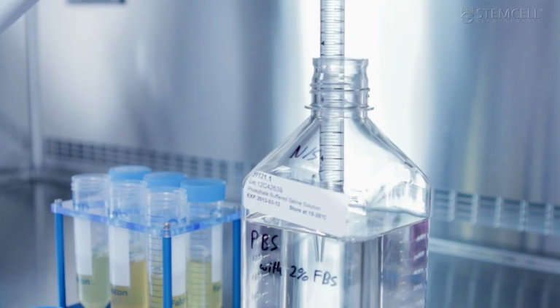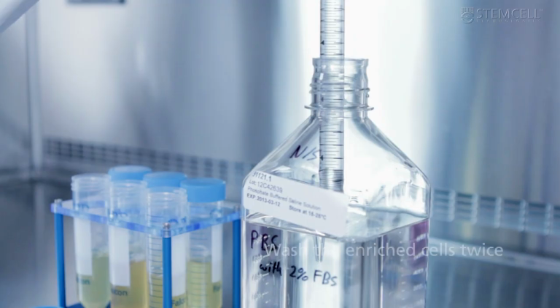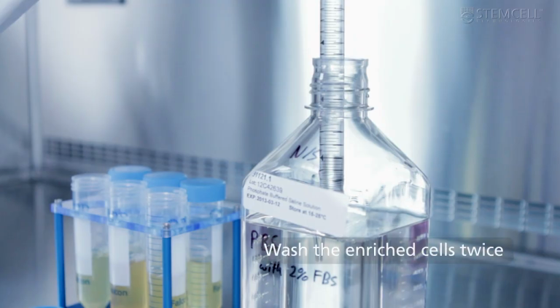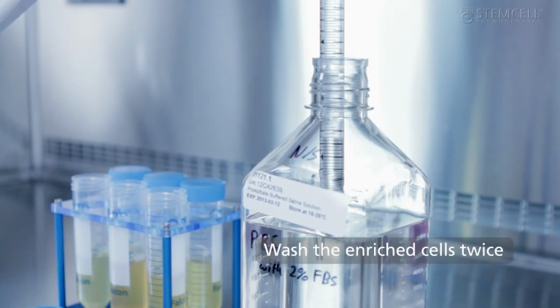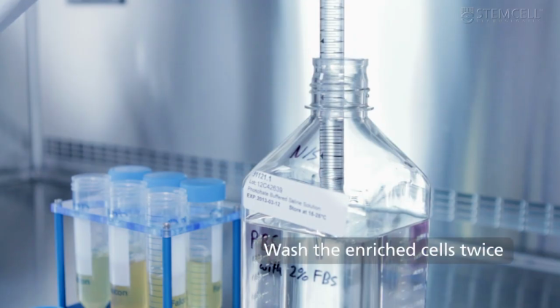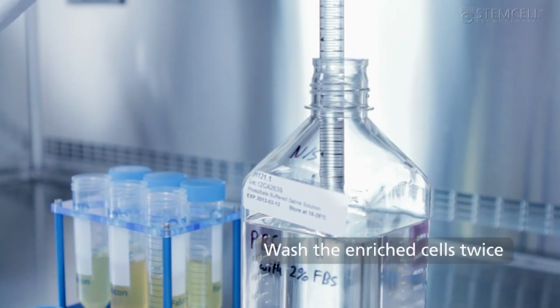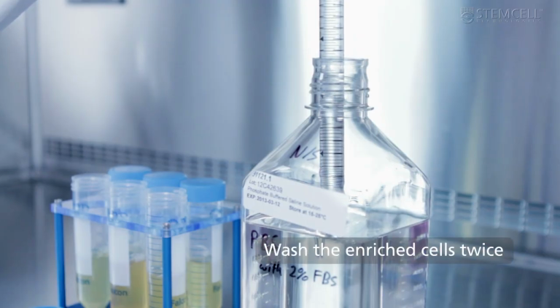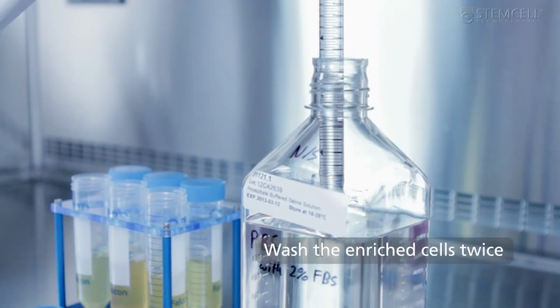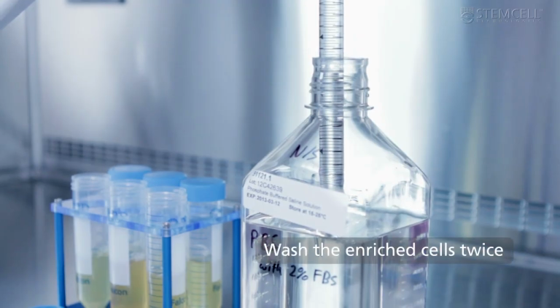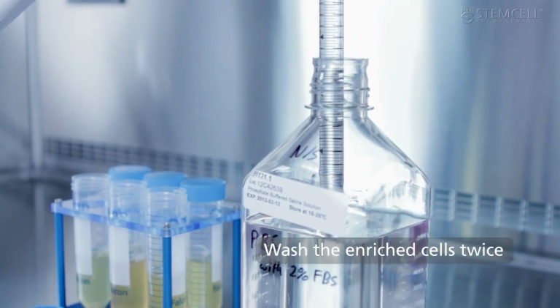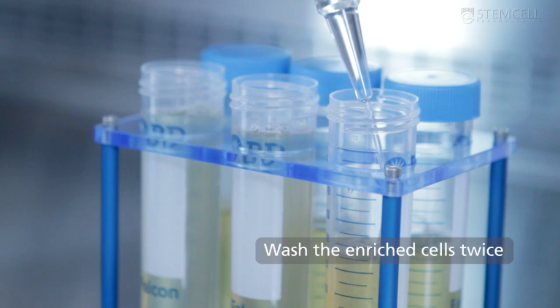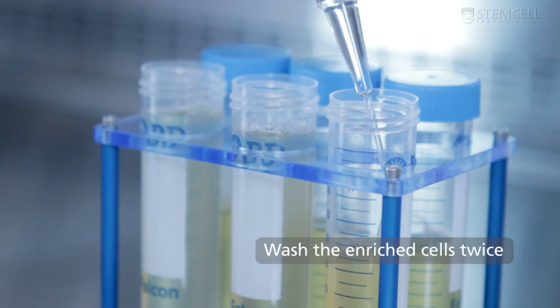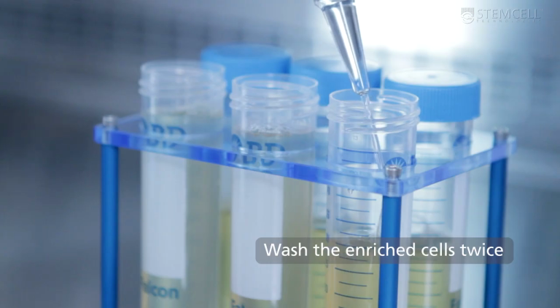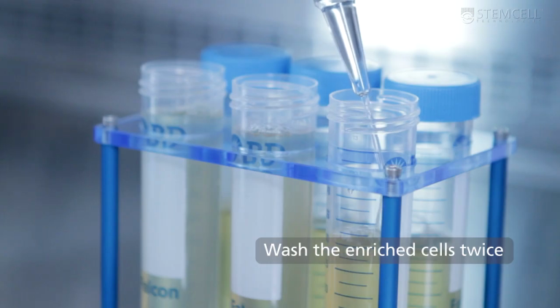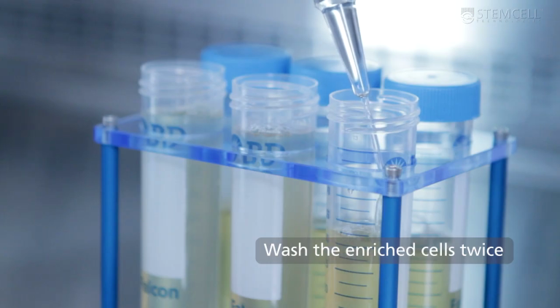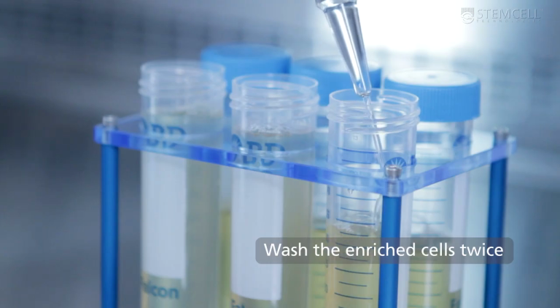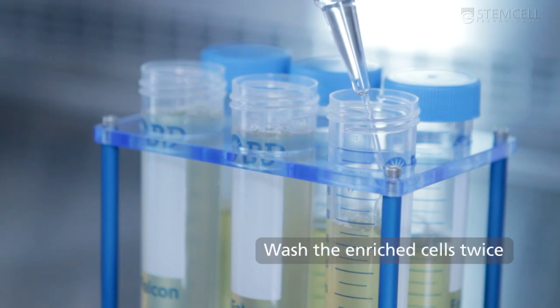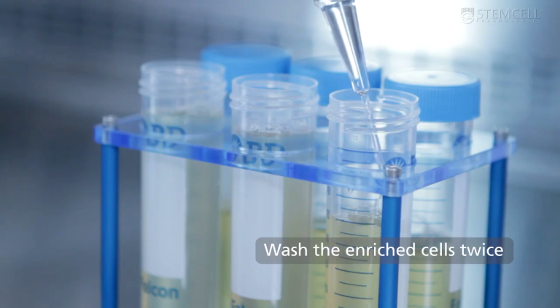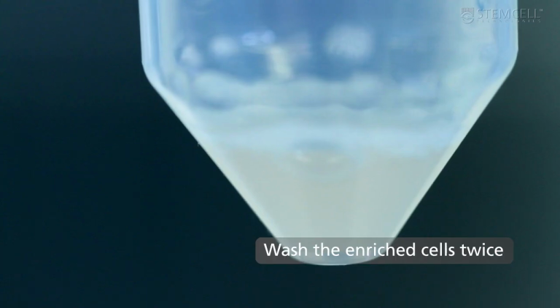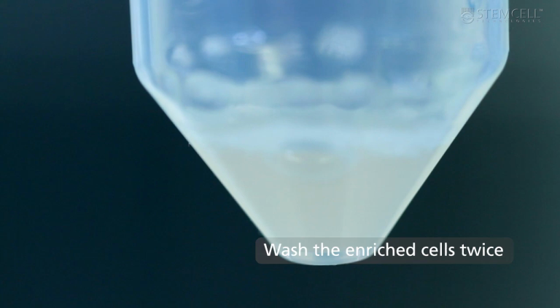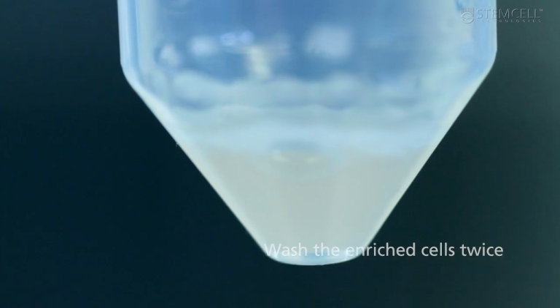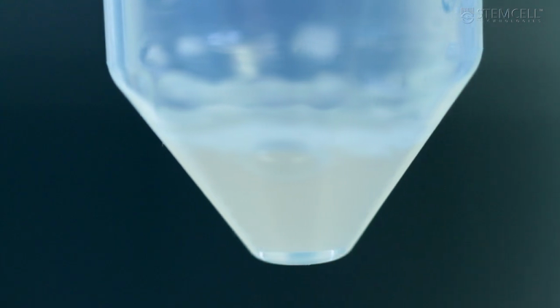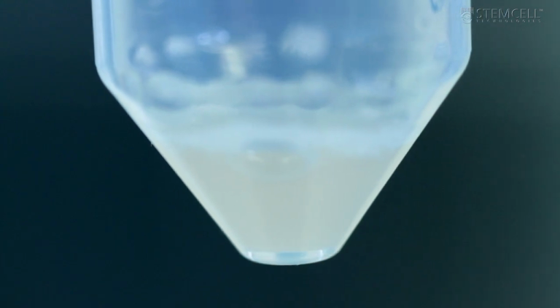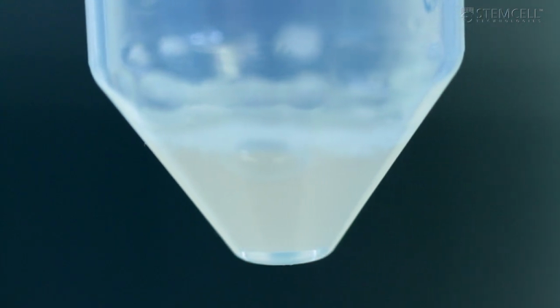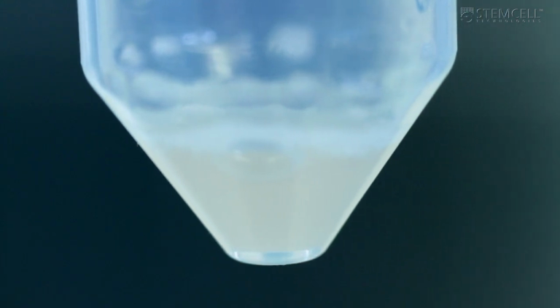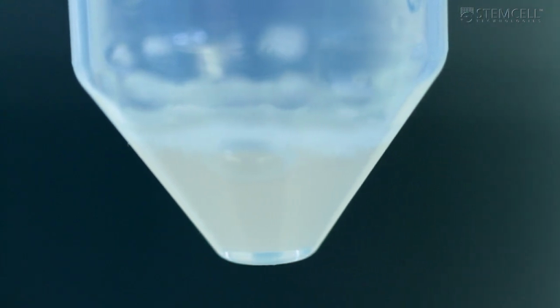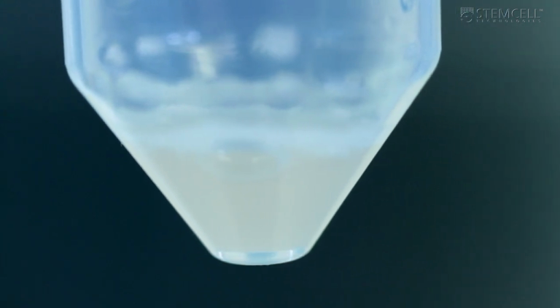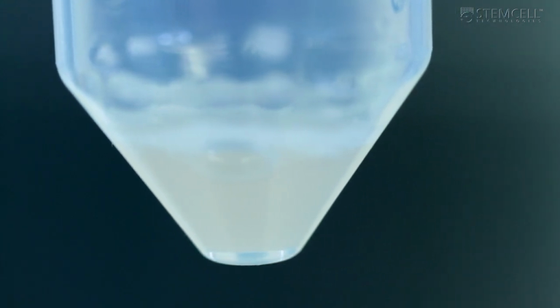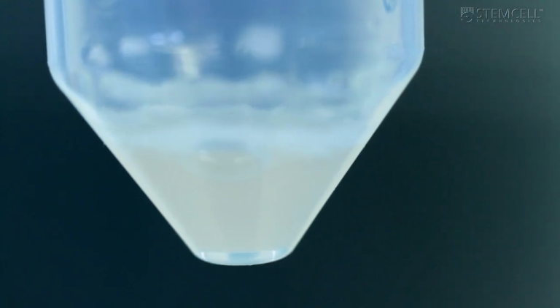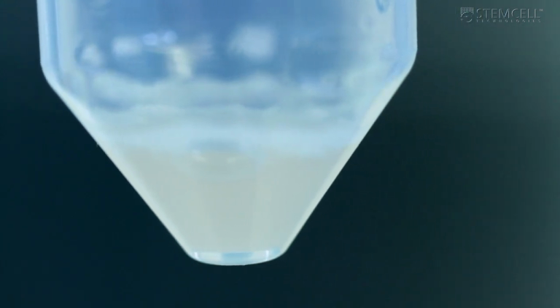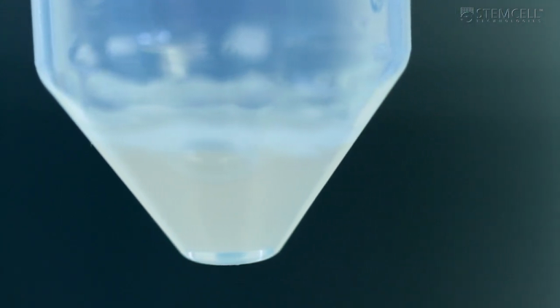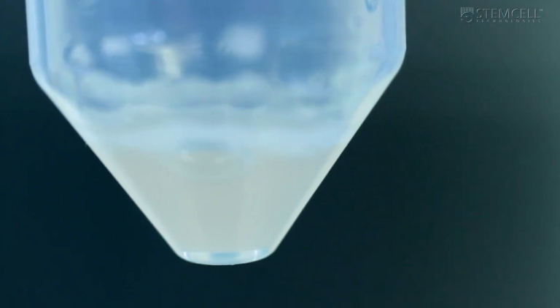Finally, wash the enriched cells twice. The PBMCs are now ready for downstream applications.